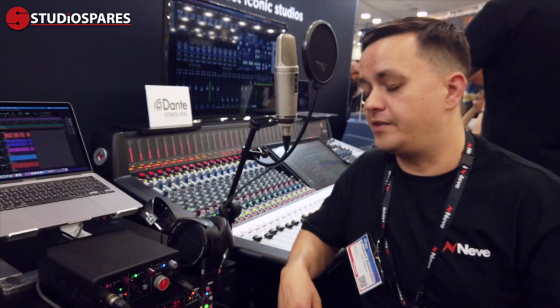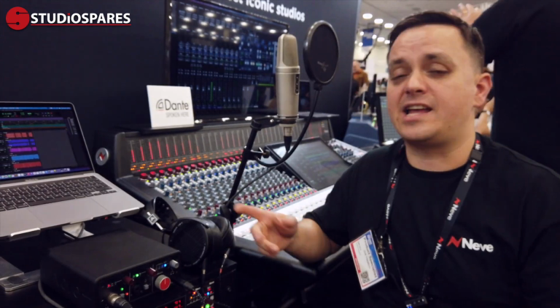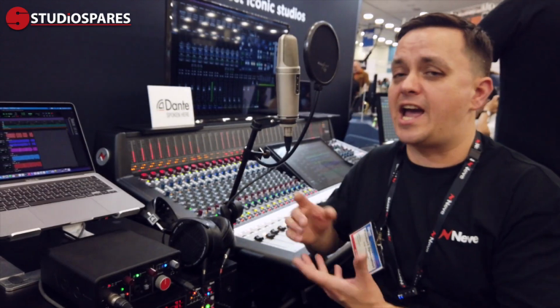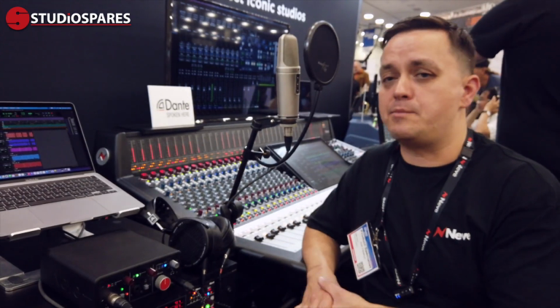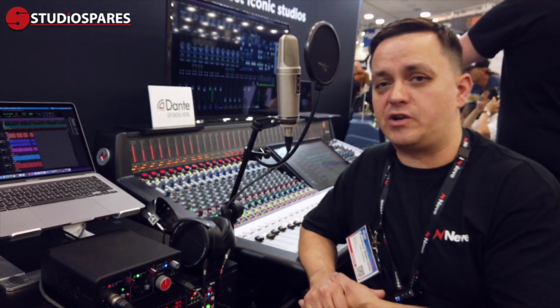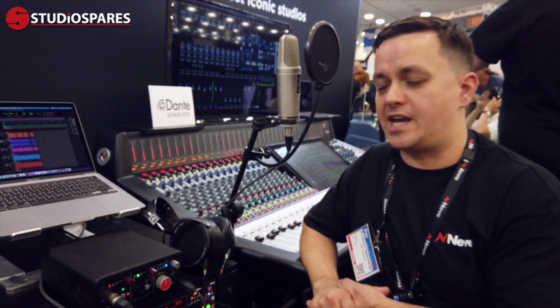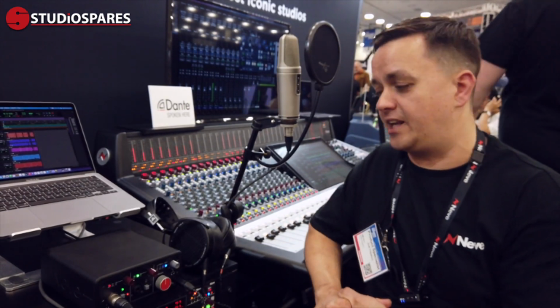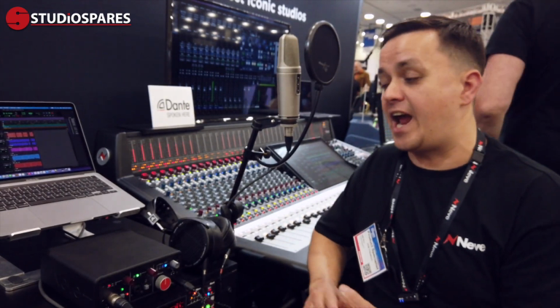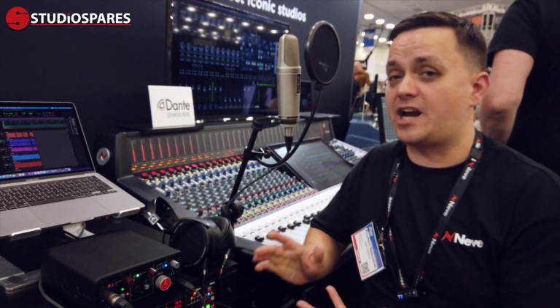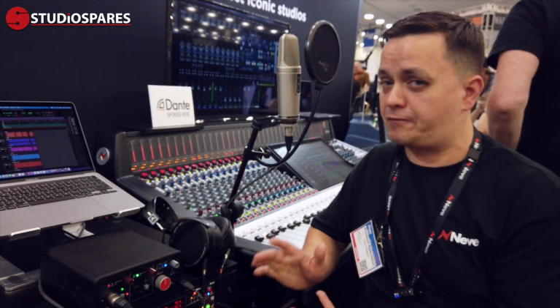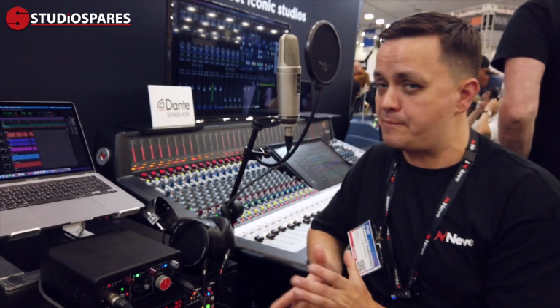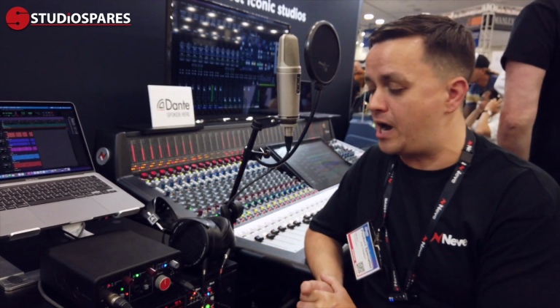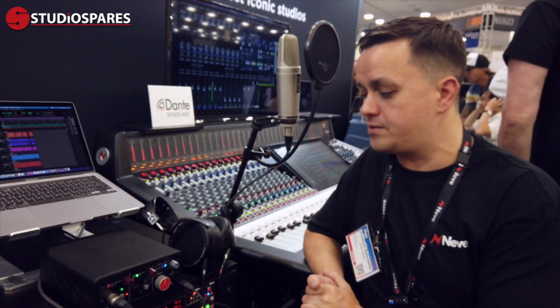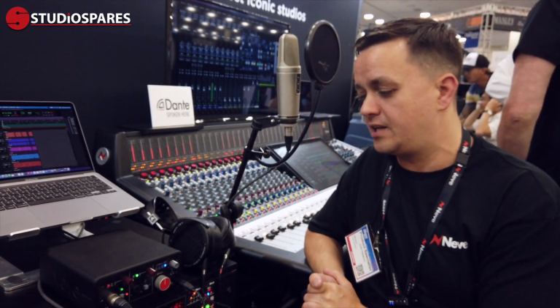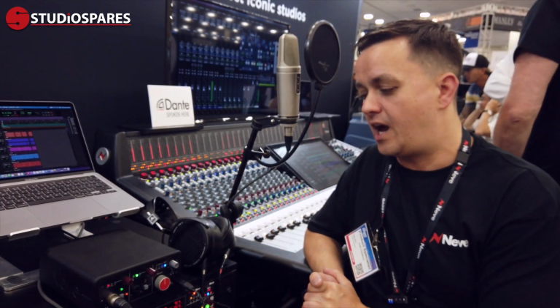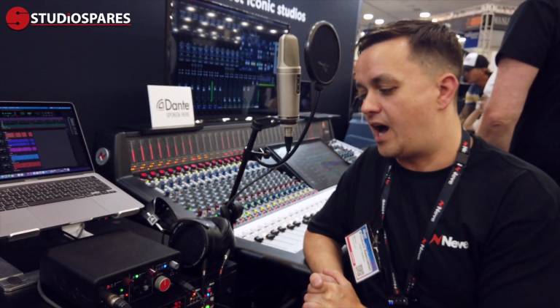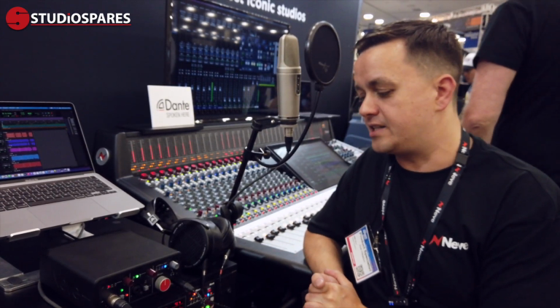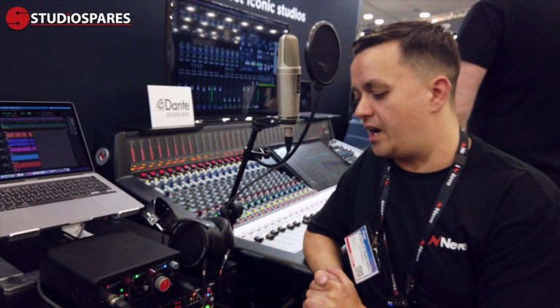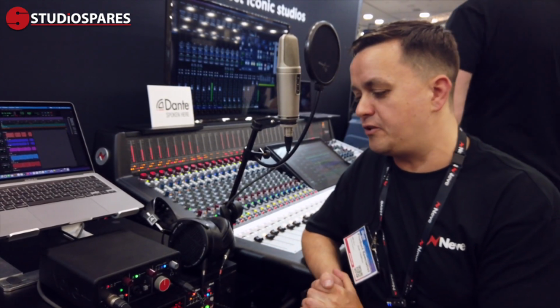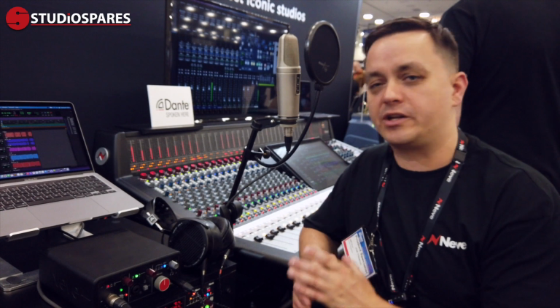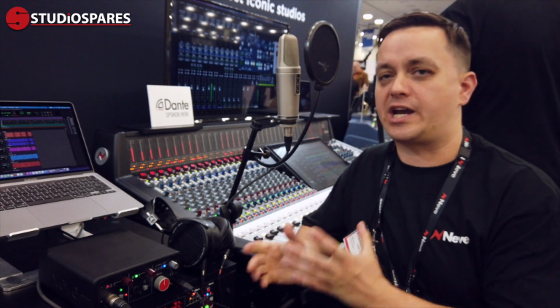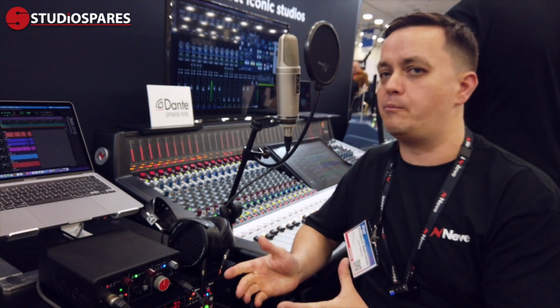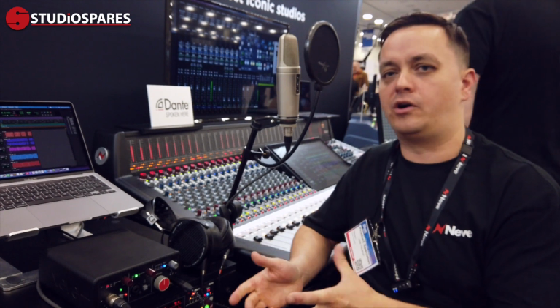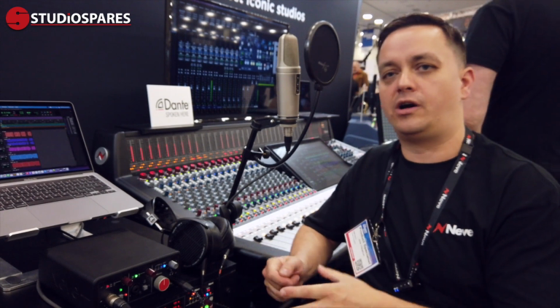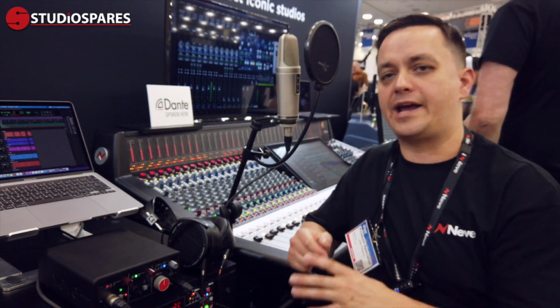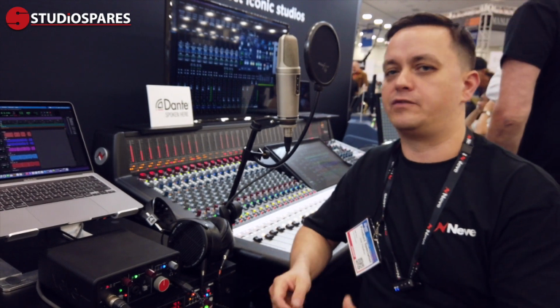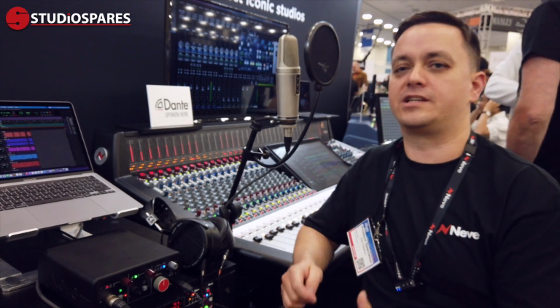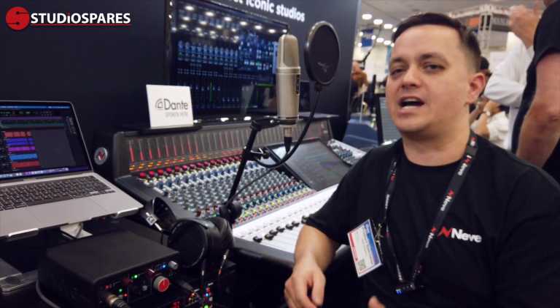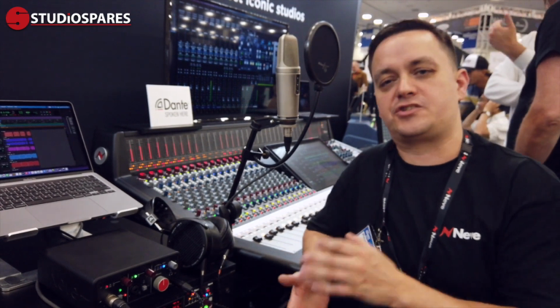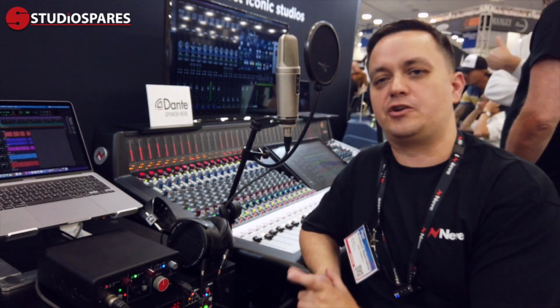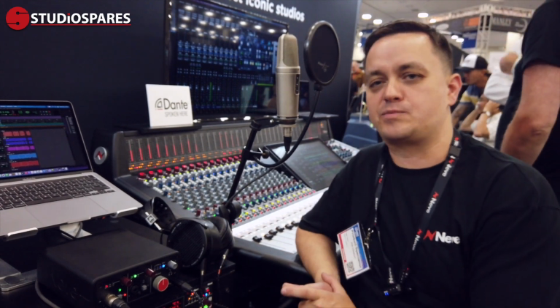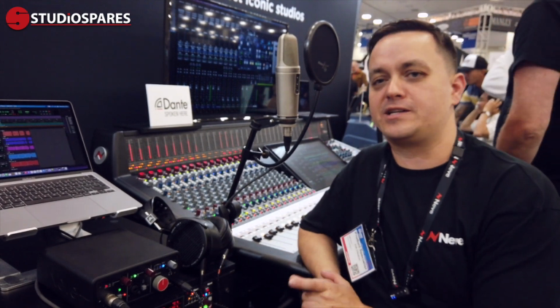The 88M is retailing at £895, and if you want to check out more, head over to the guys at Studio Space.